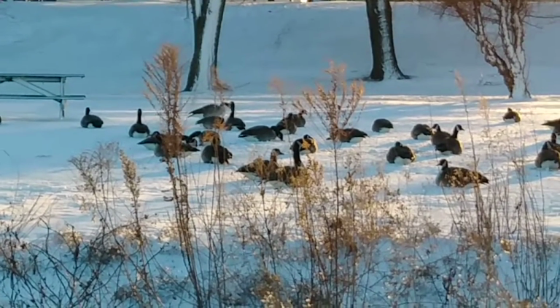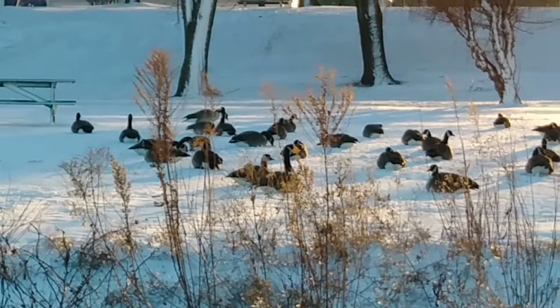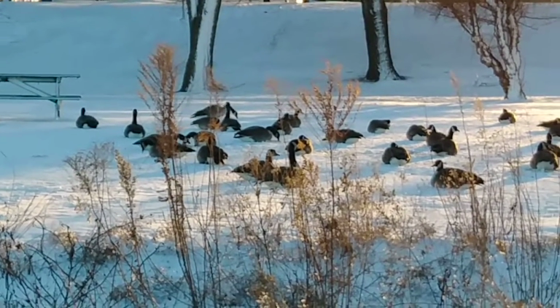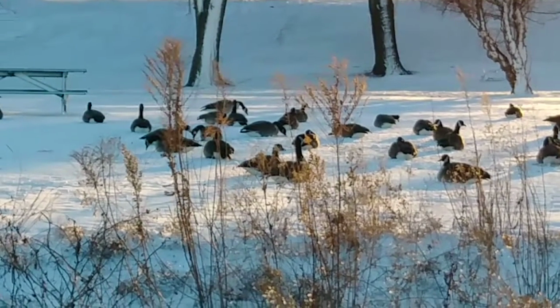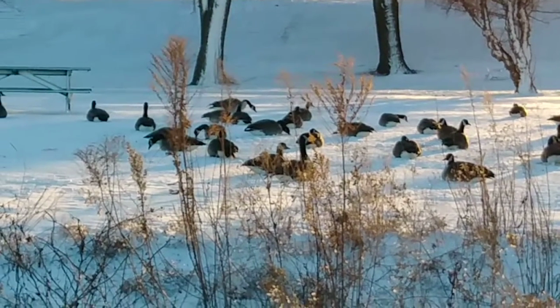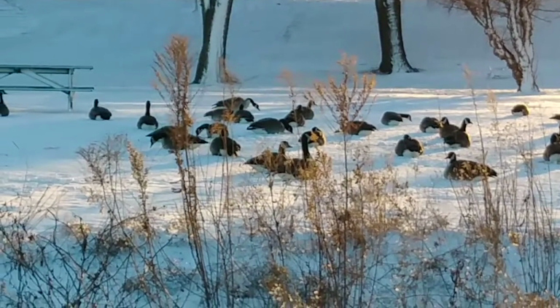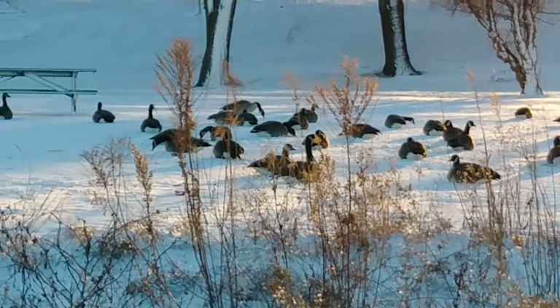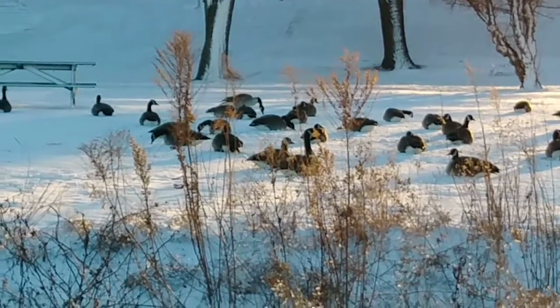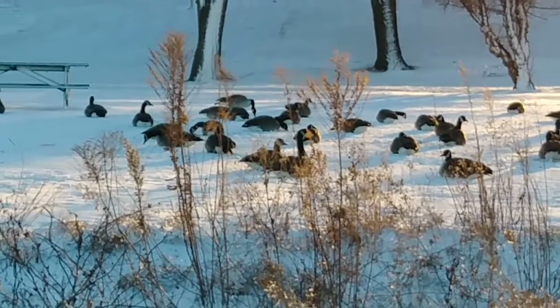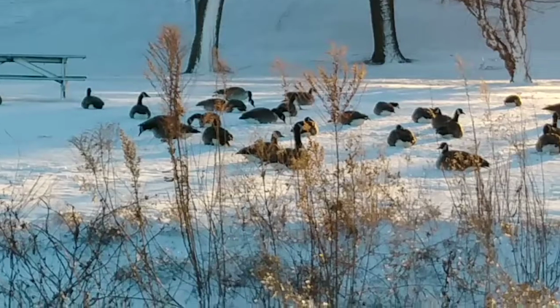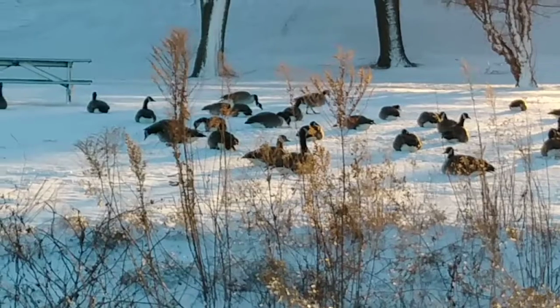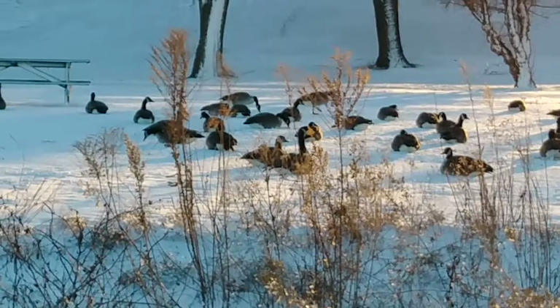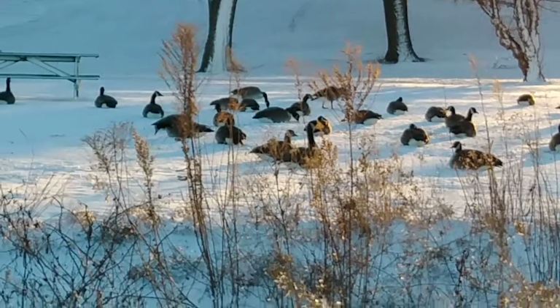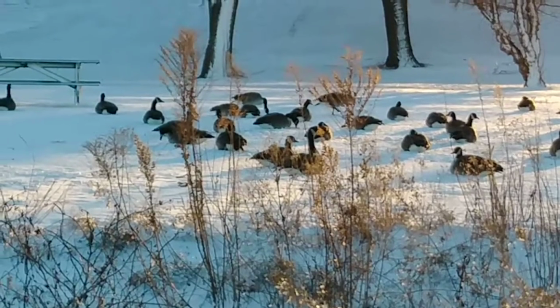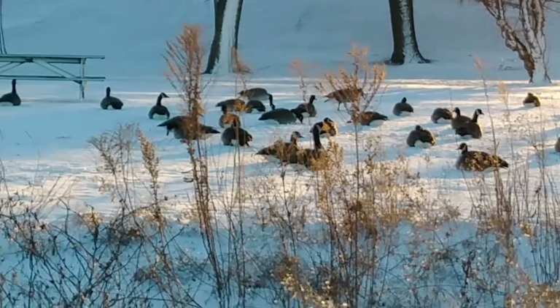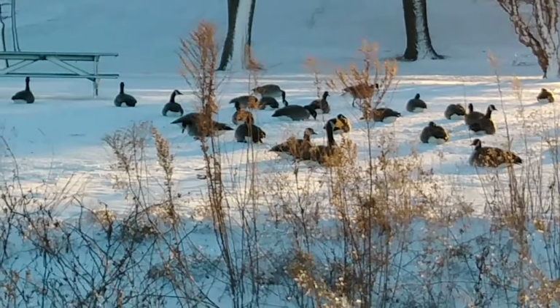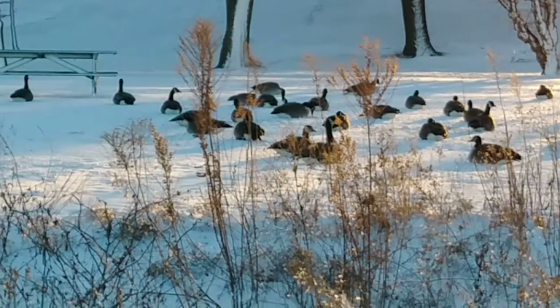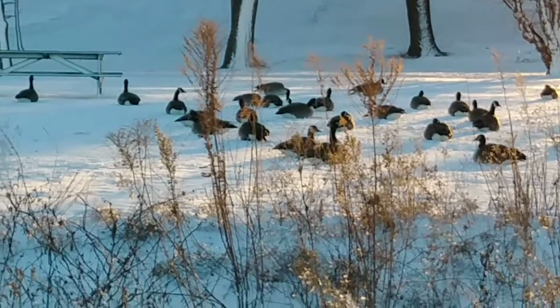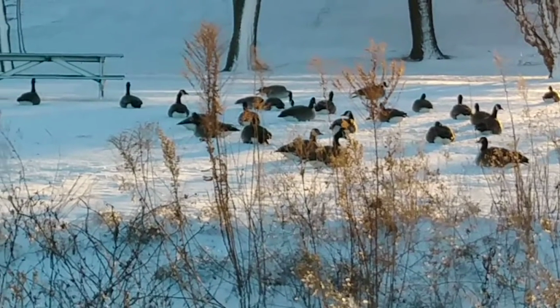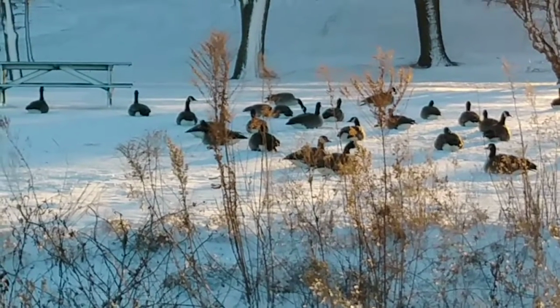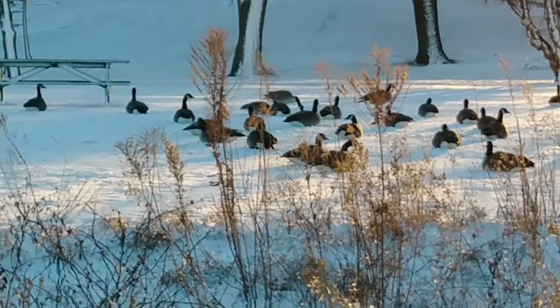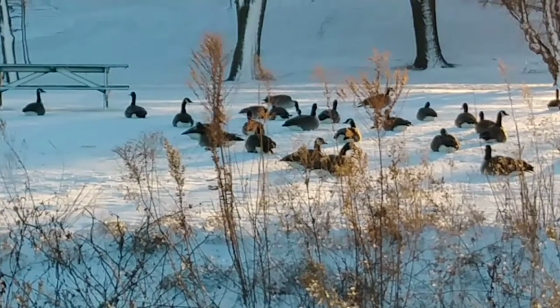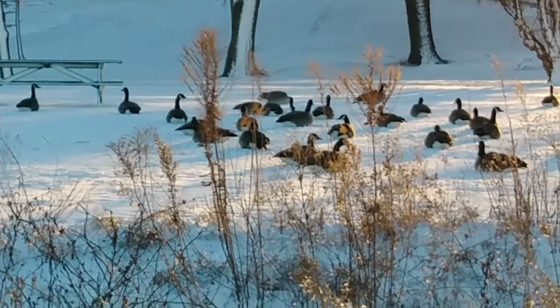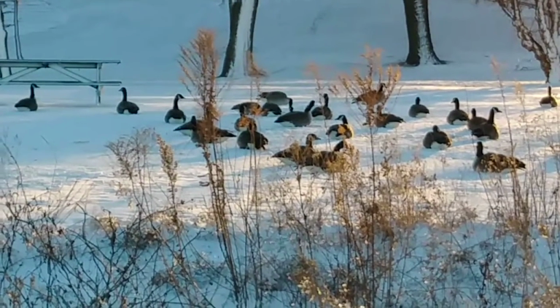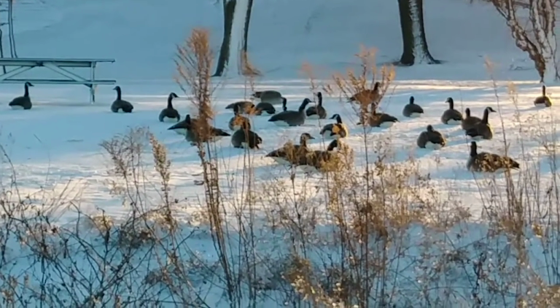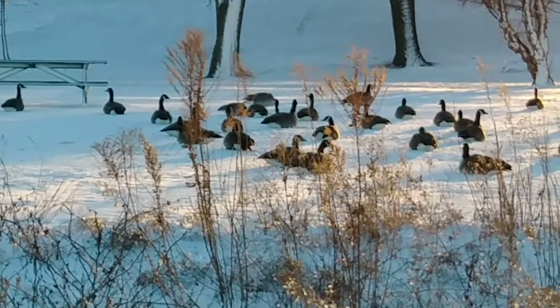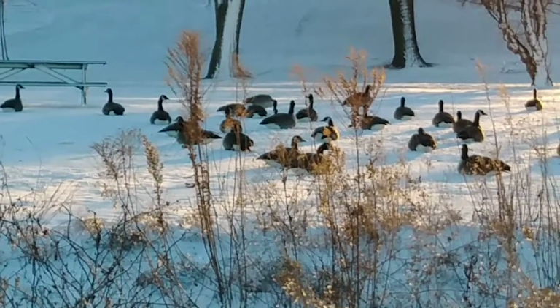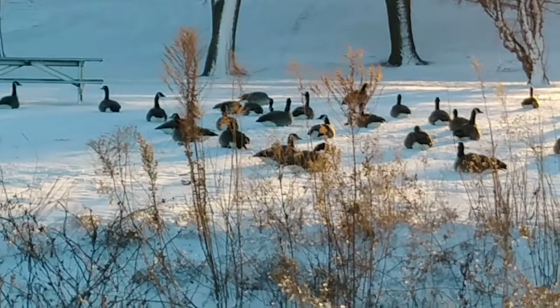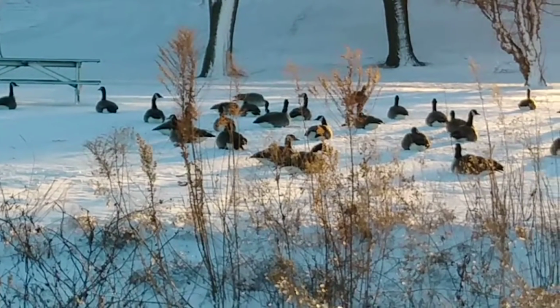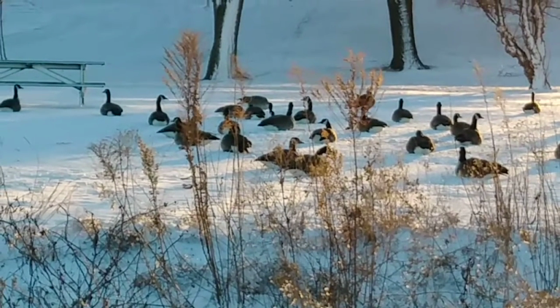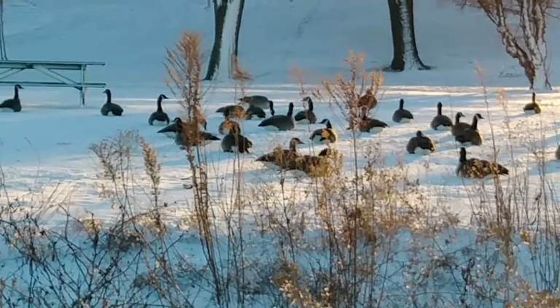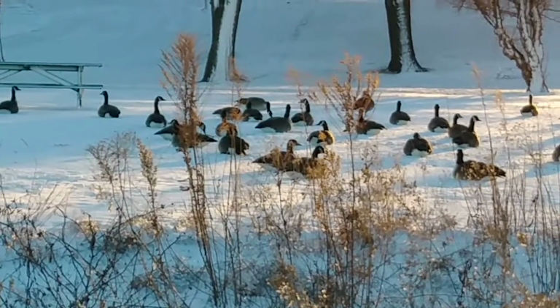These geese seem to be very happy just sitting right there. Thanks for stopping by. I appreciate you. Hope you're well.